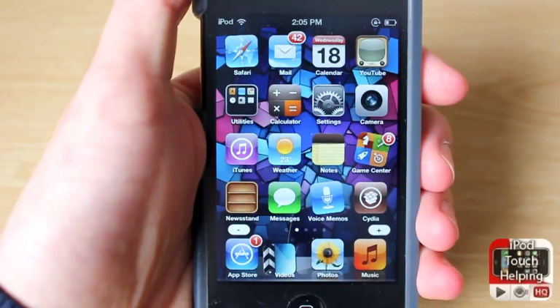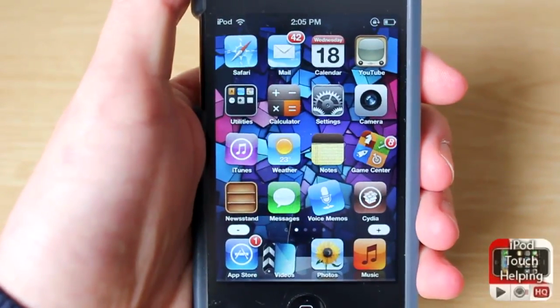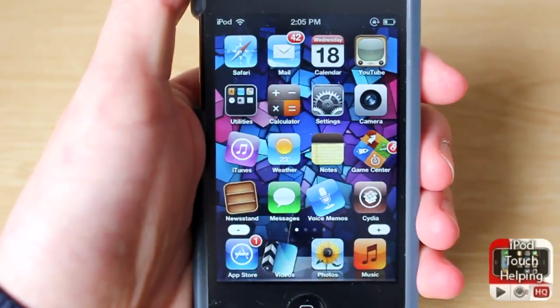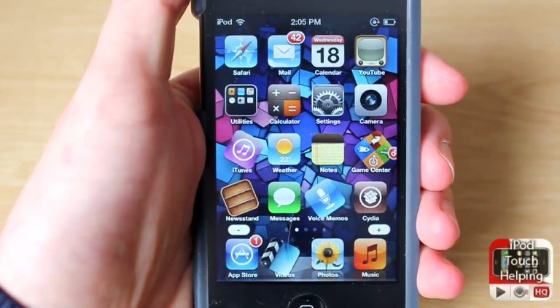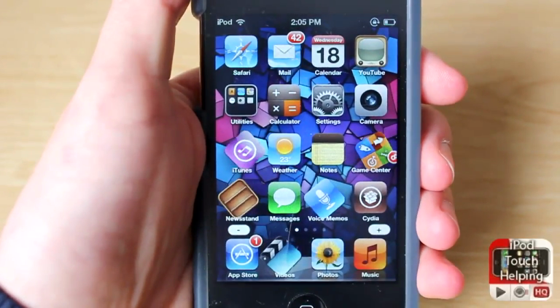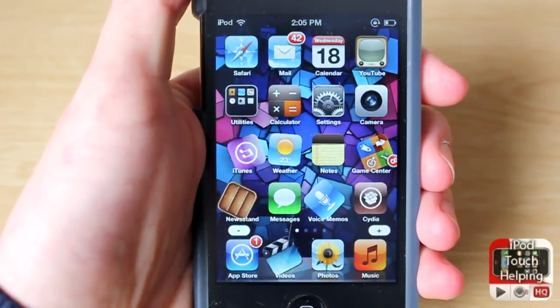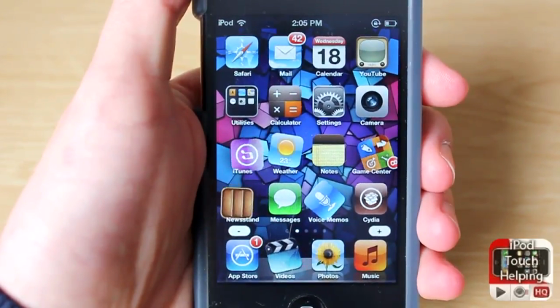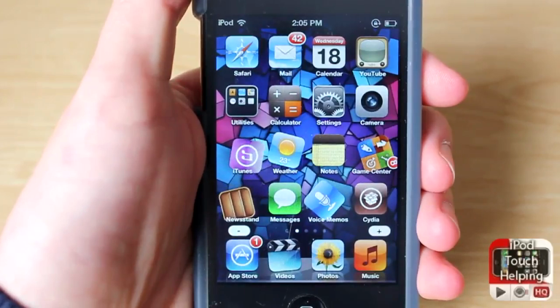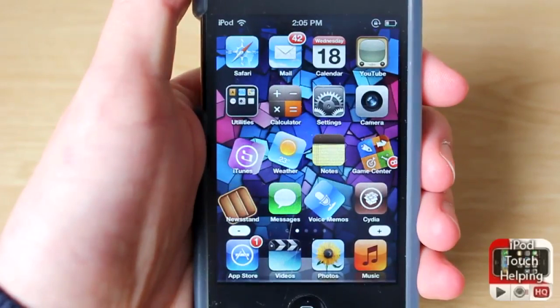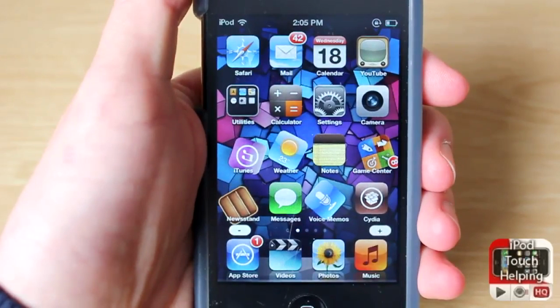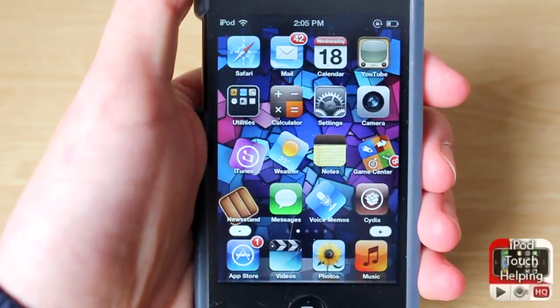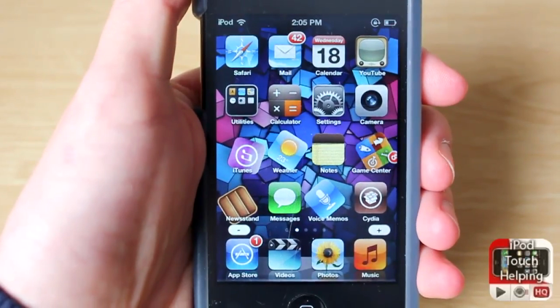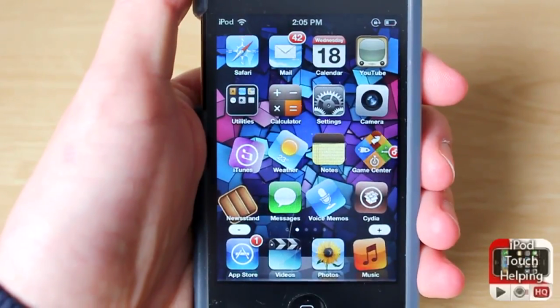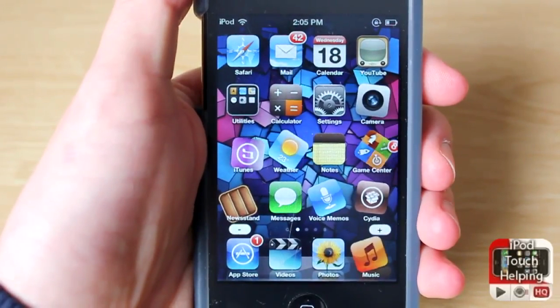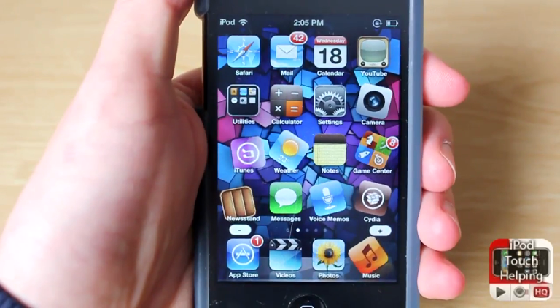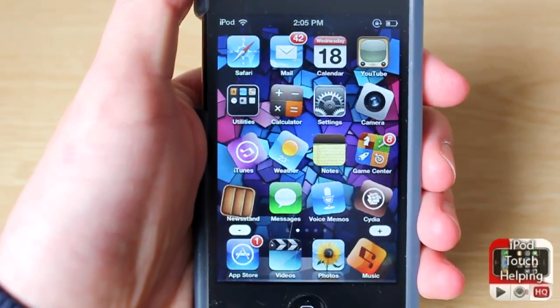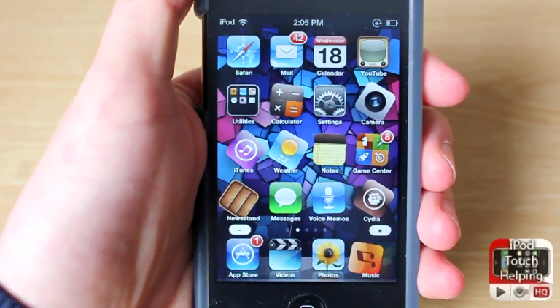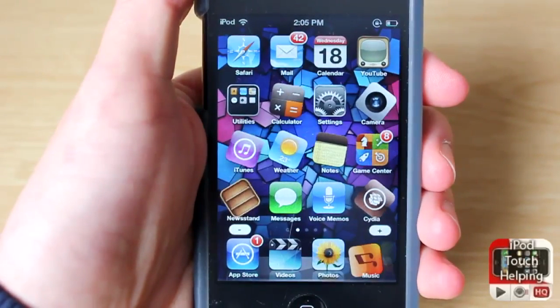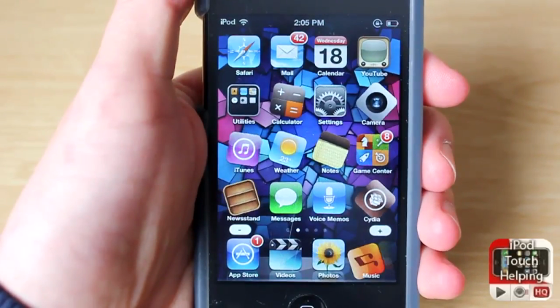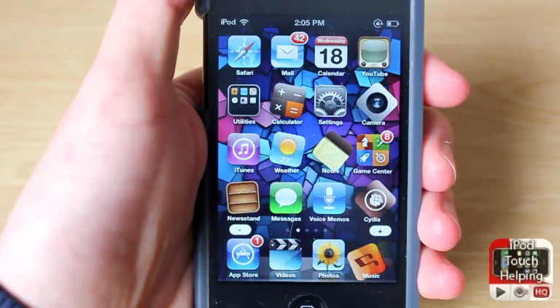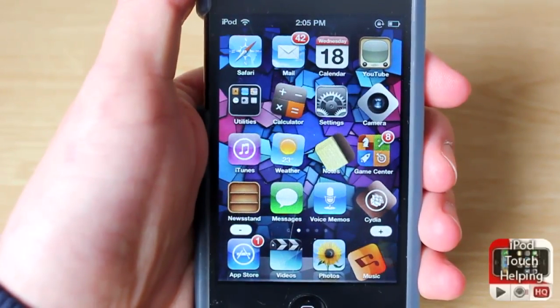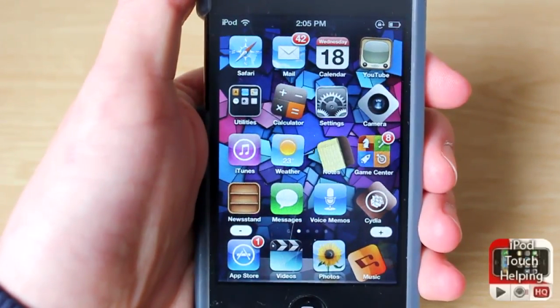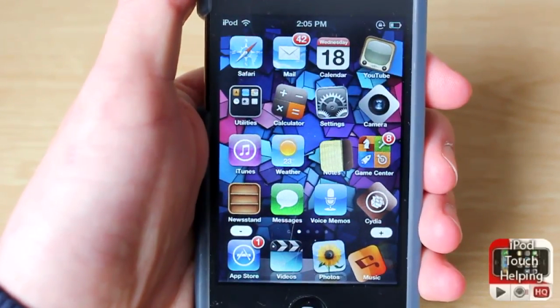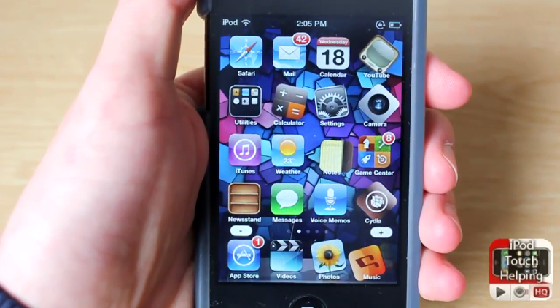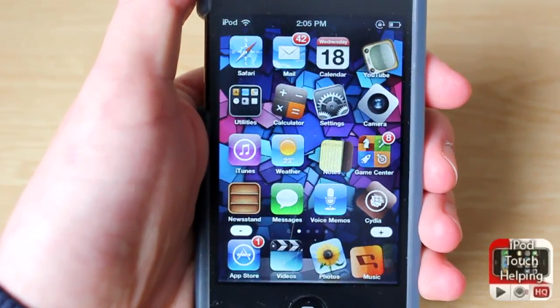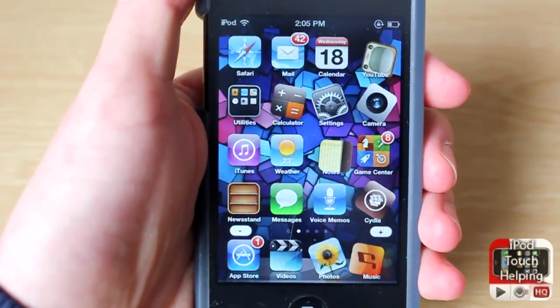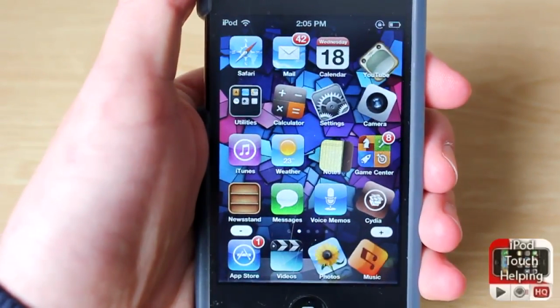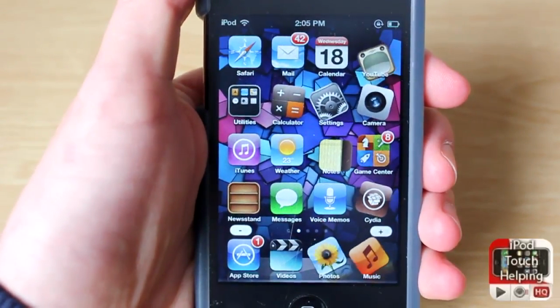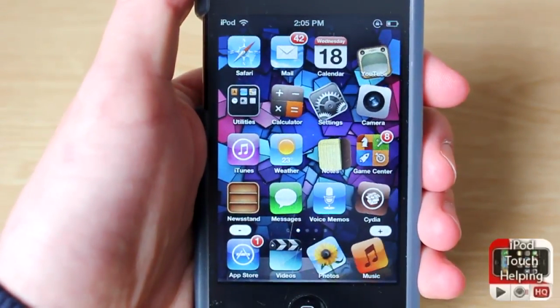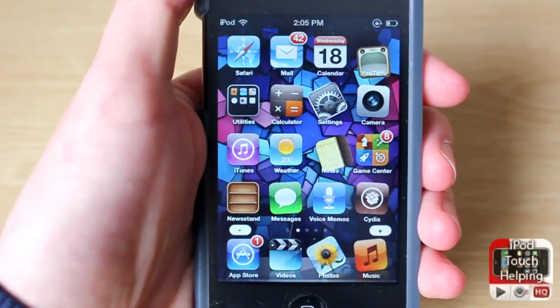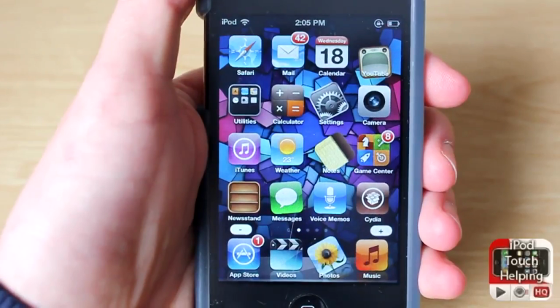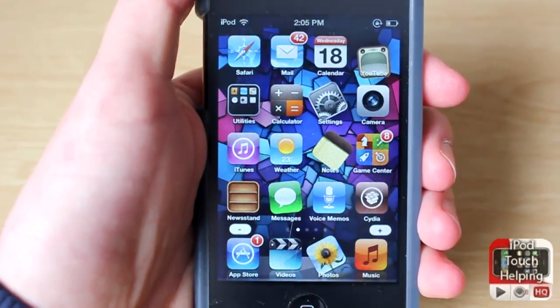Hopefully you guys did like this video. This was iPod Touch helping here — don't forget to rate, comment, and subscribe, and I will catch you guys later. Peace.